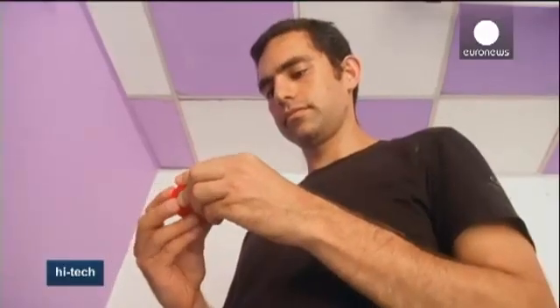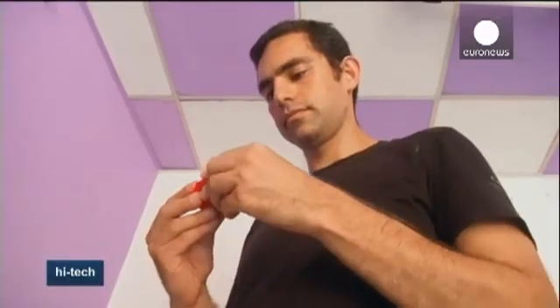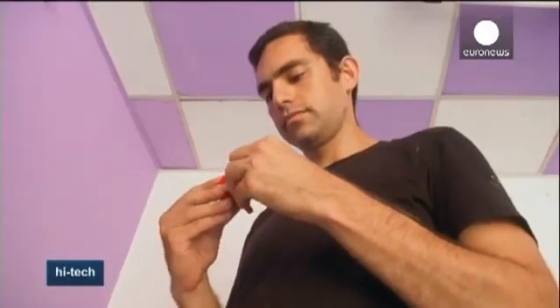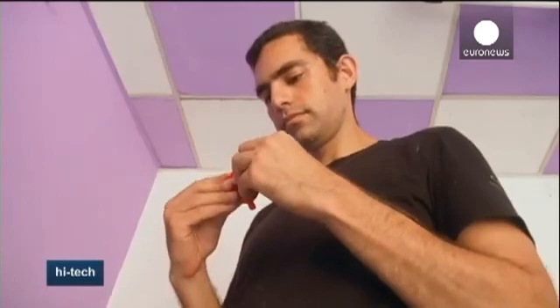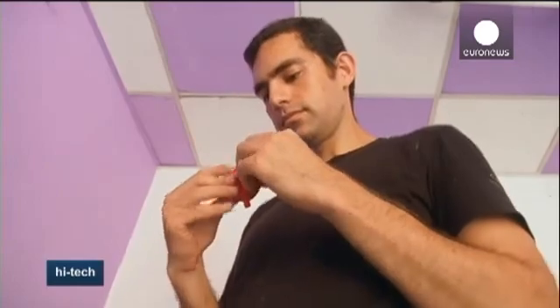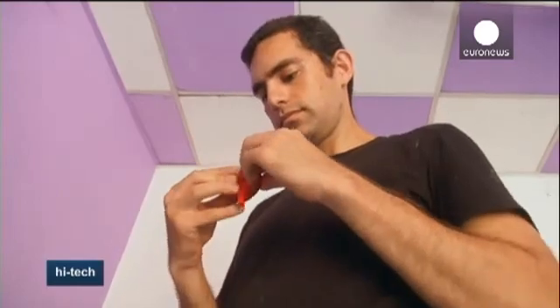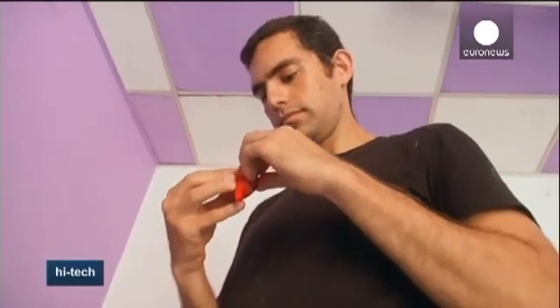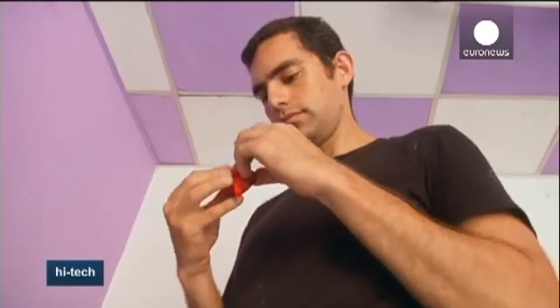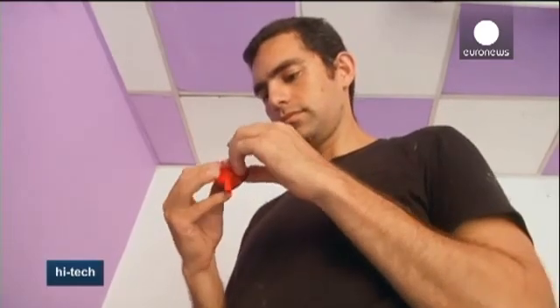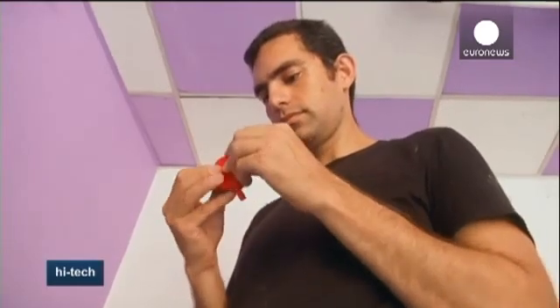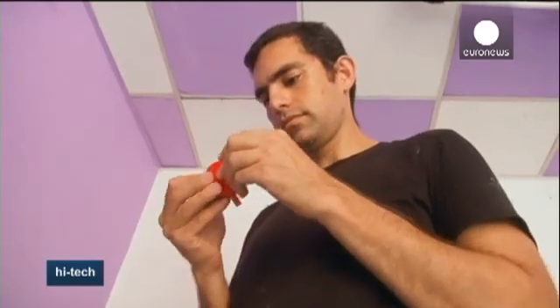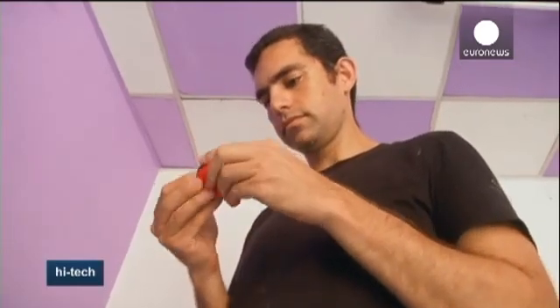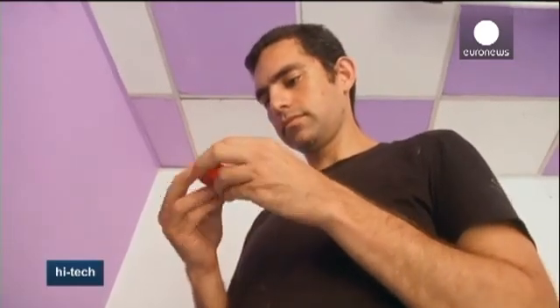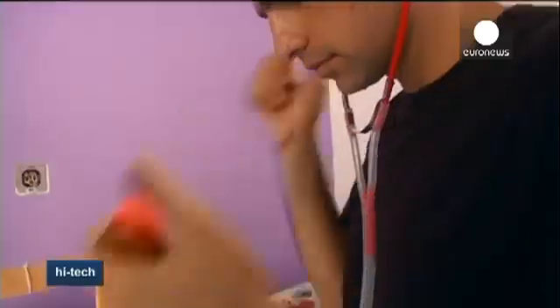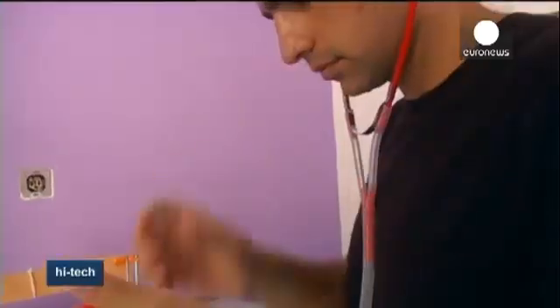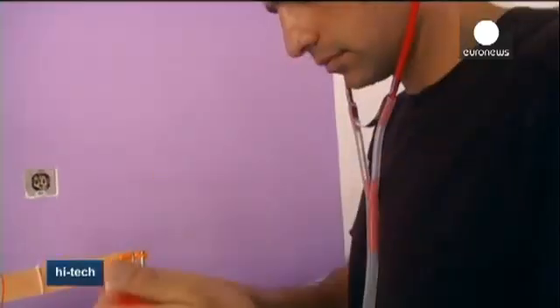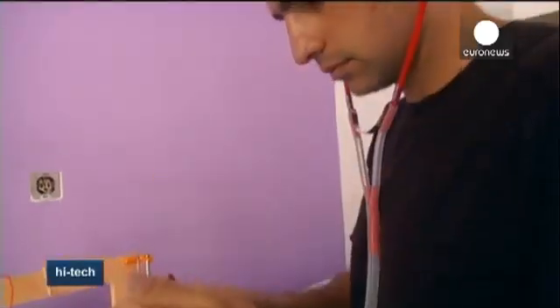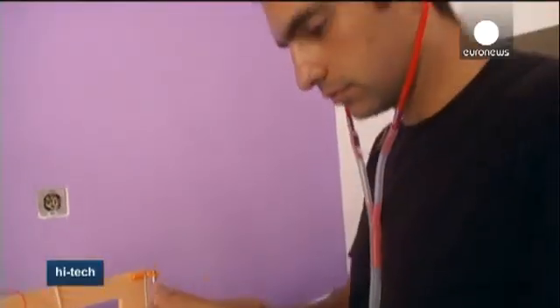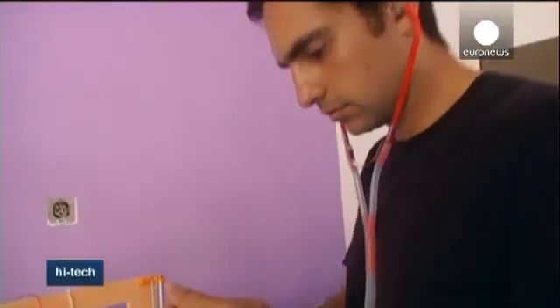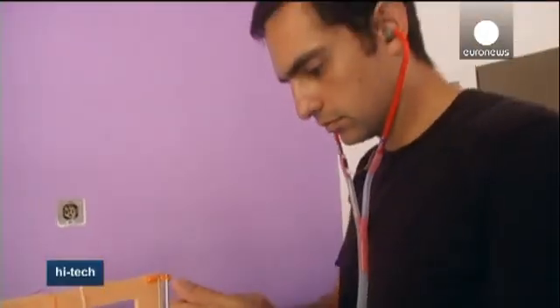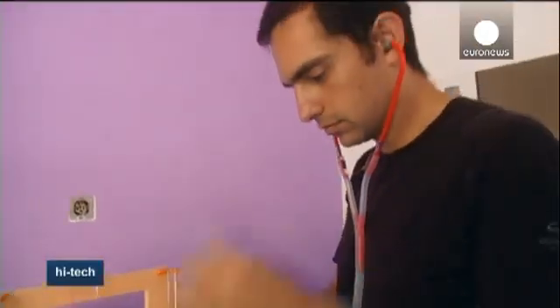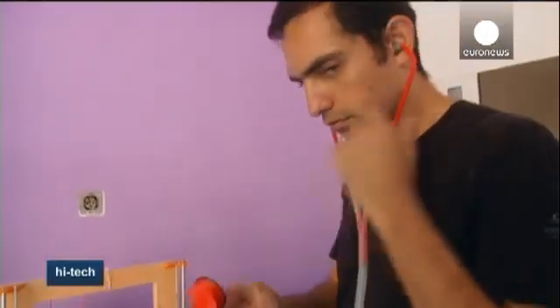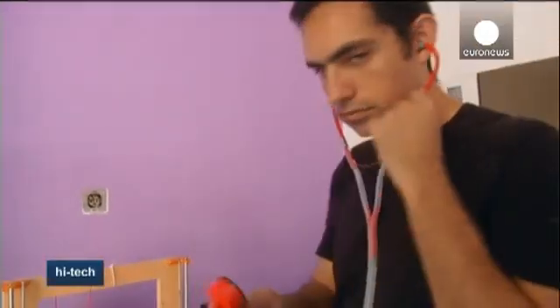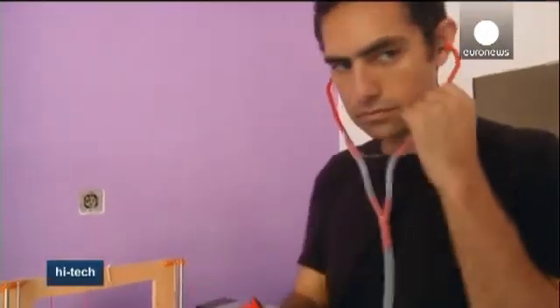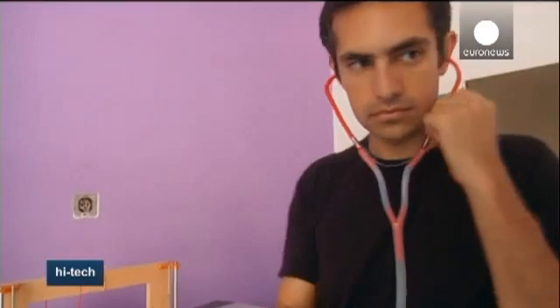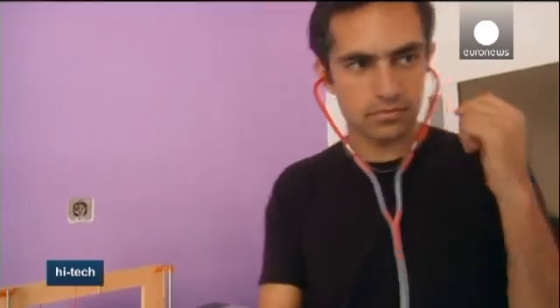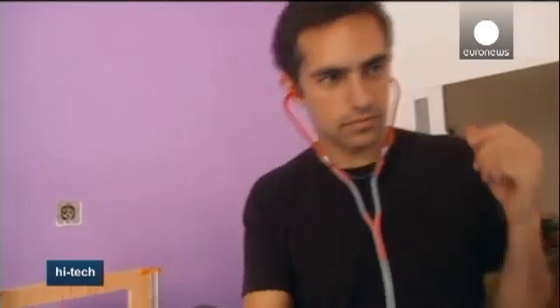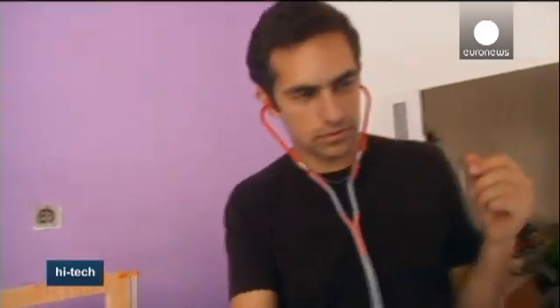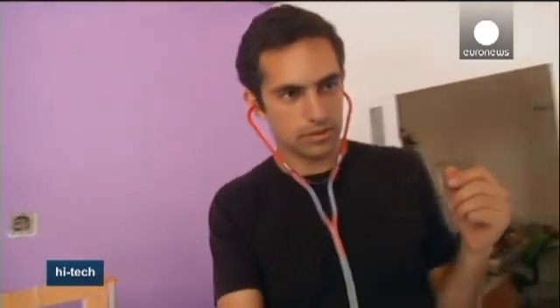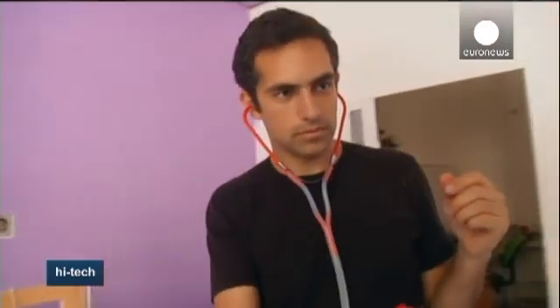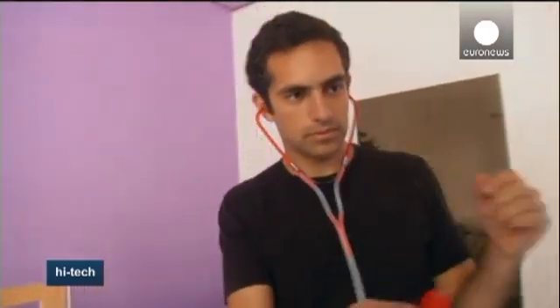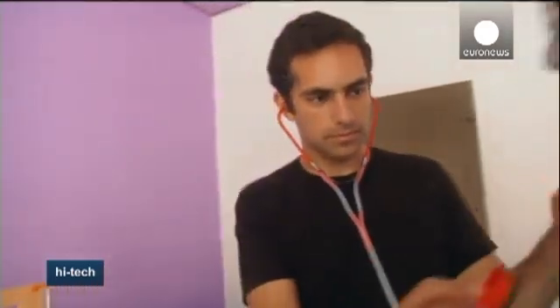Hospitals in Gaza have been struggling with shortages since Israel imposed a blockade on the Gaza Strip after Hamas took over in 2007.